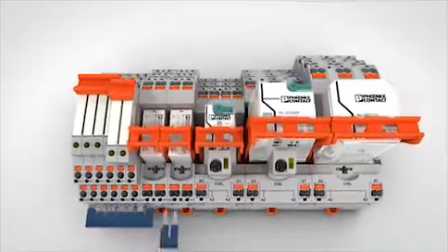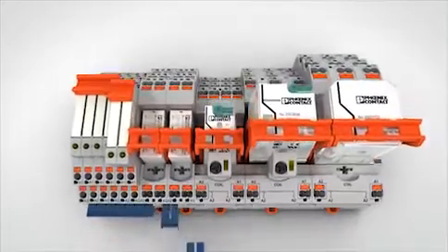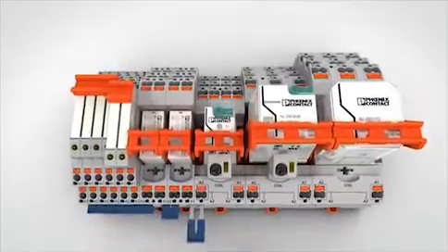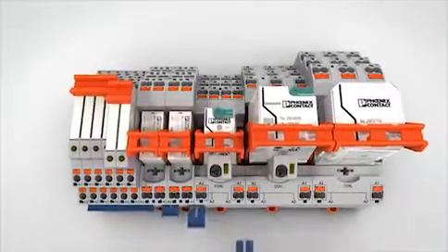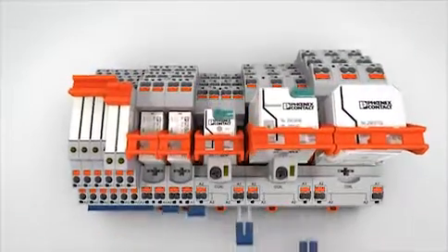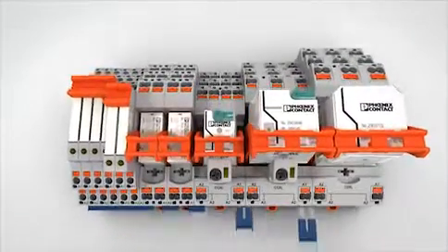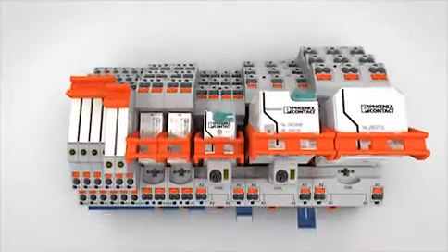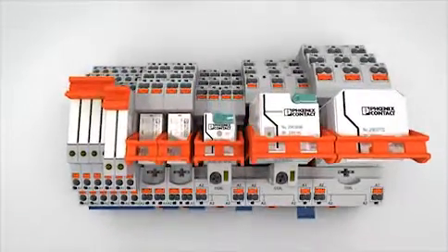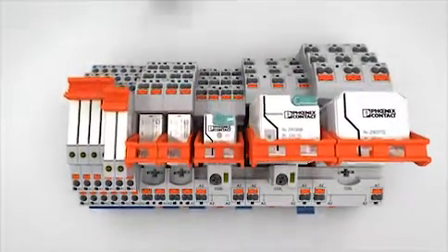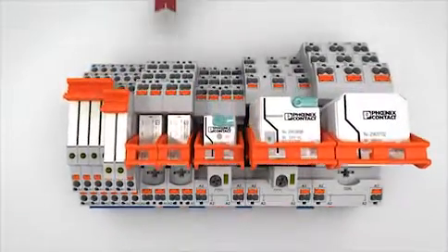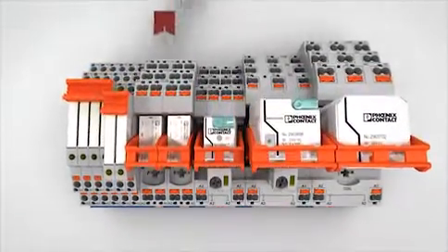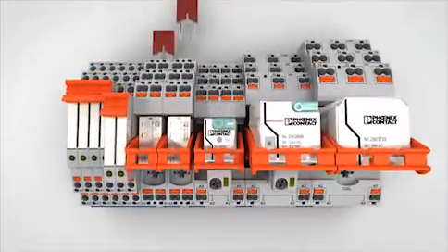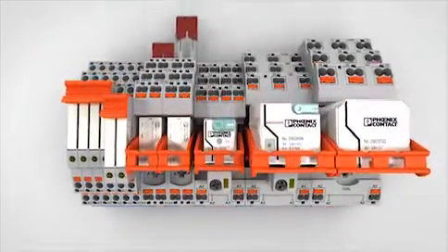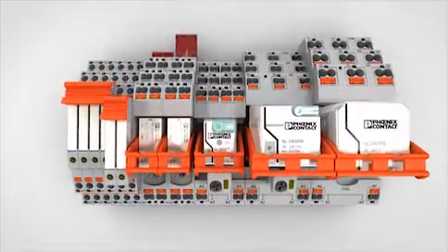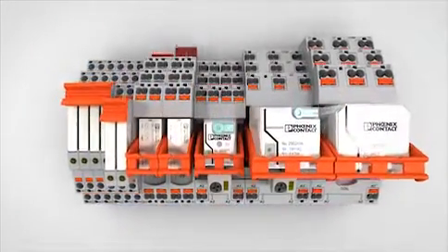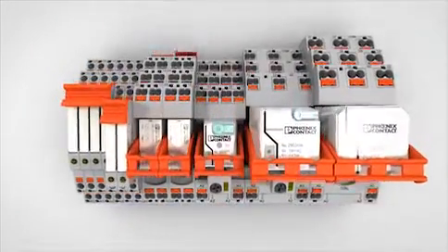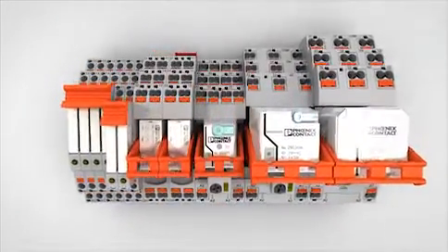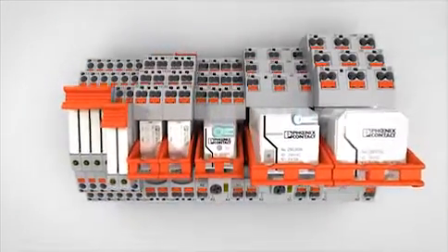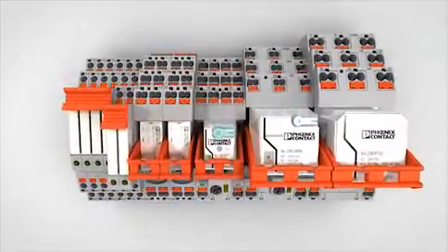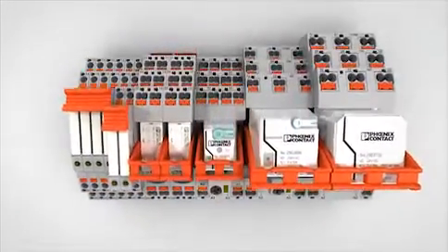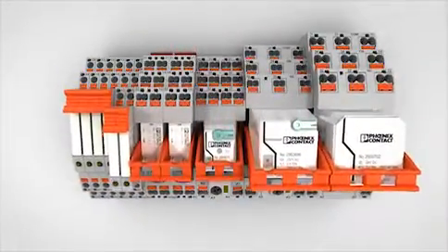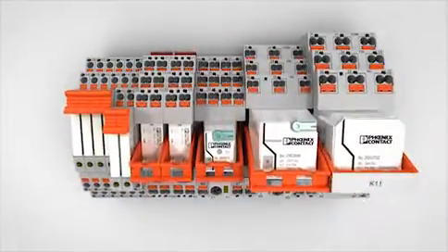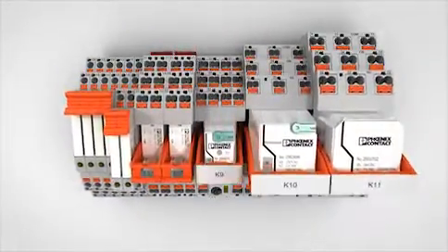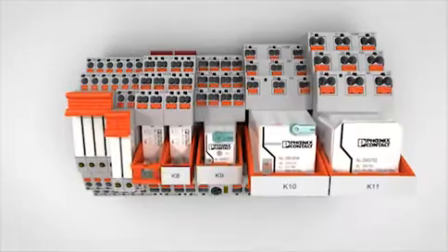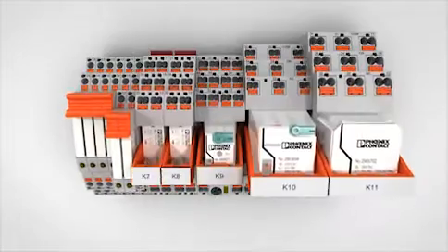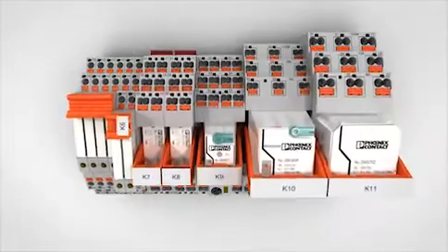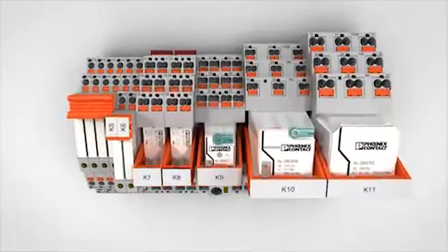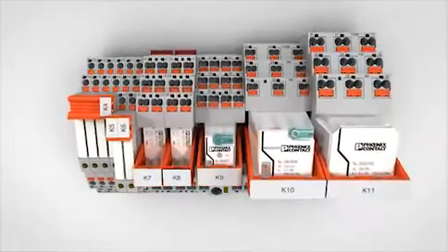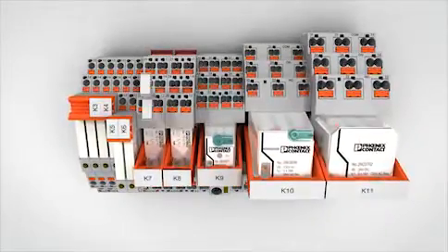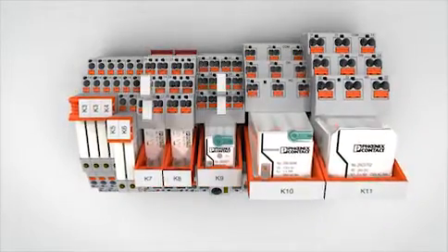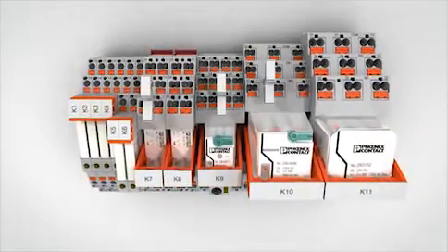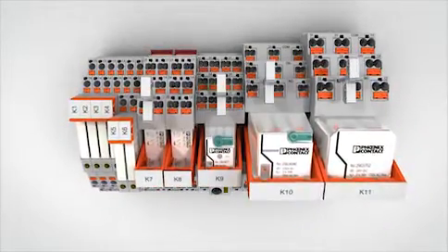Use versatile ClipLine Complete system accessories for marking, bridging and testing.